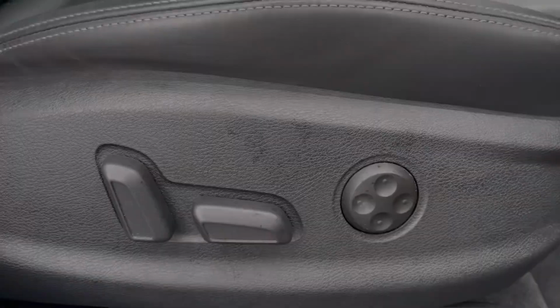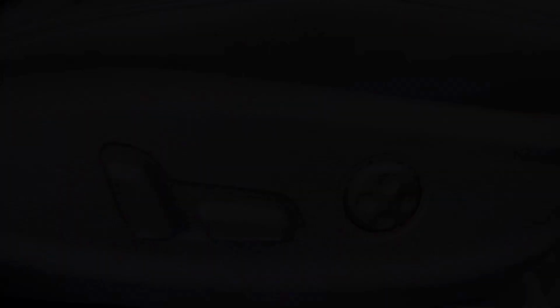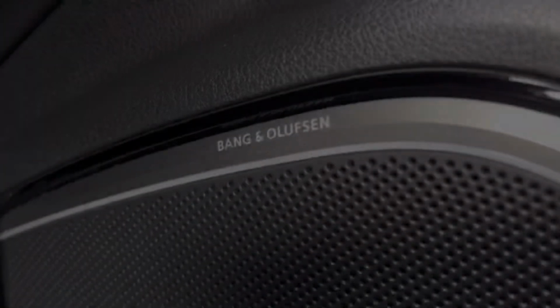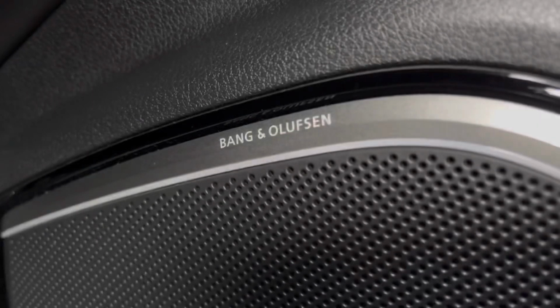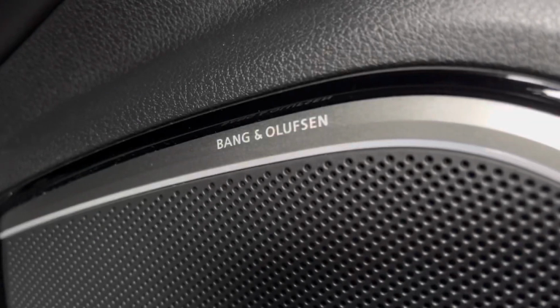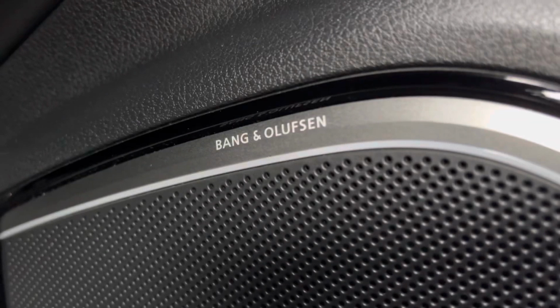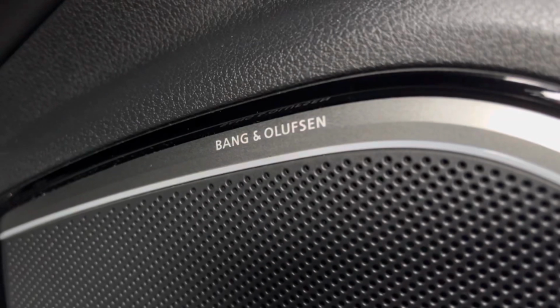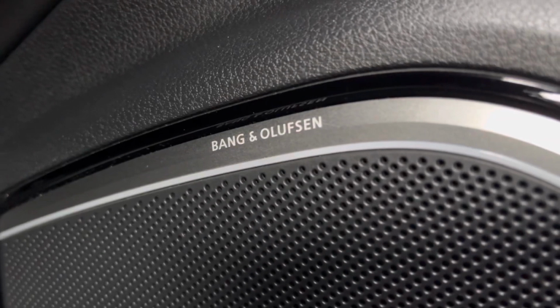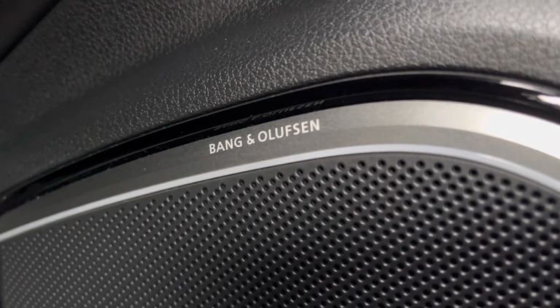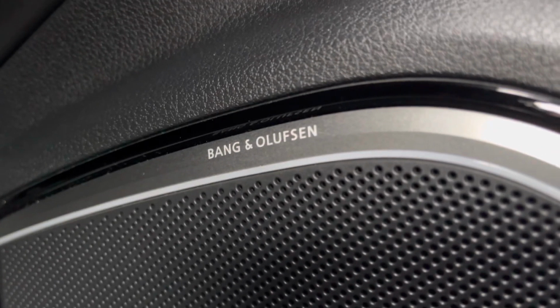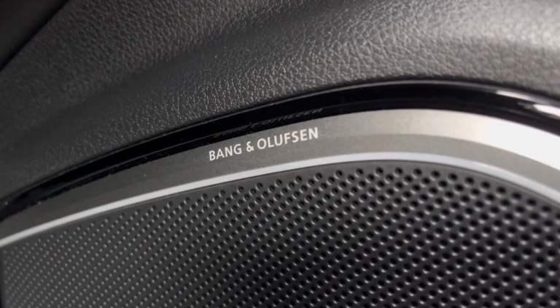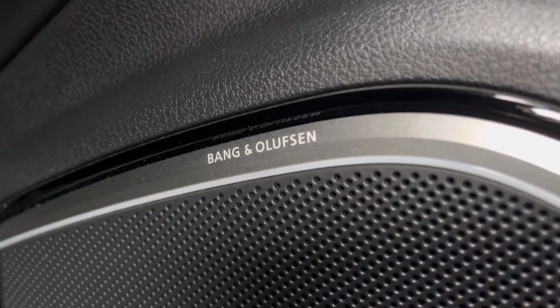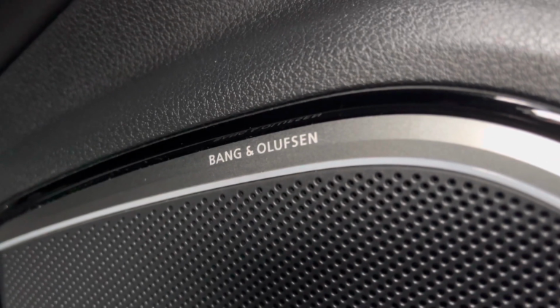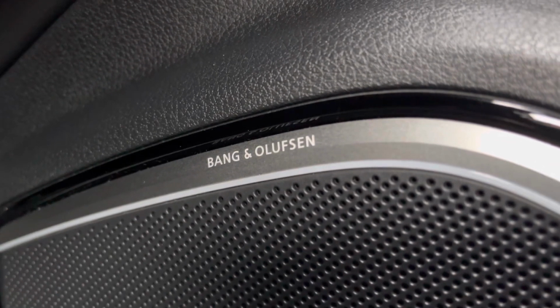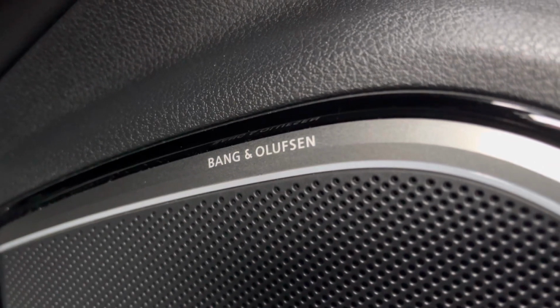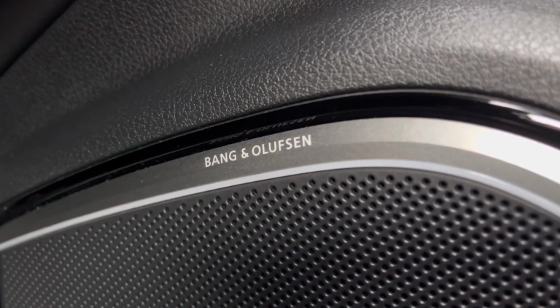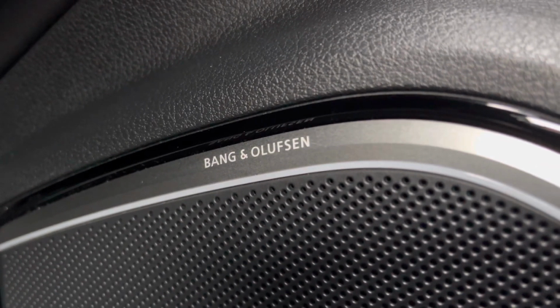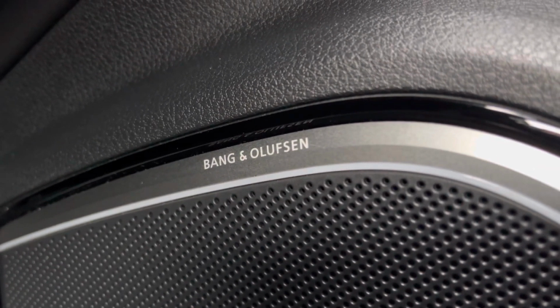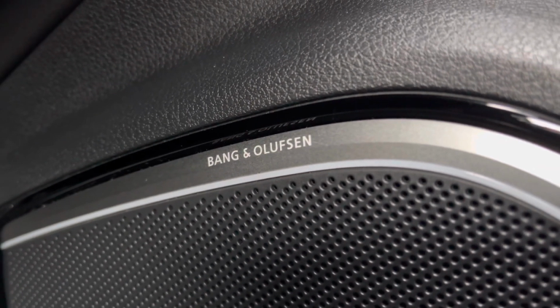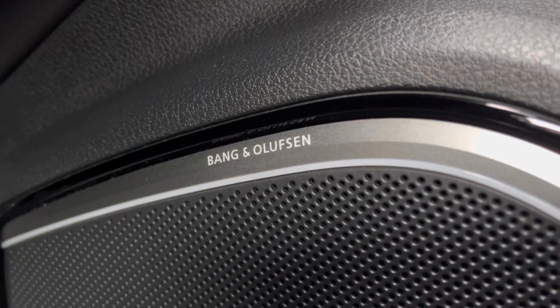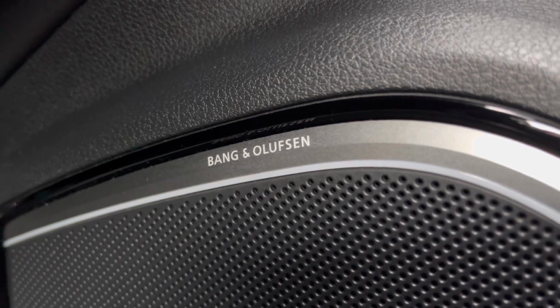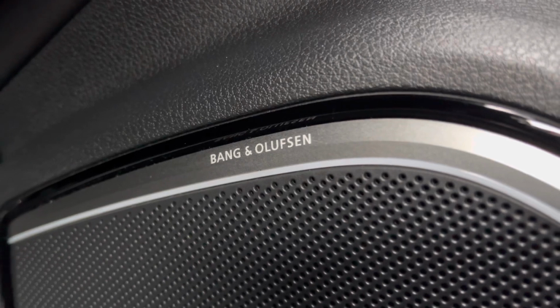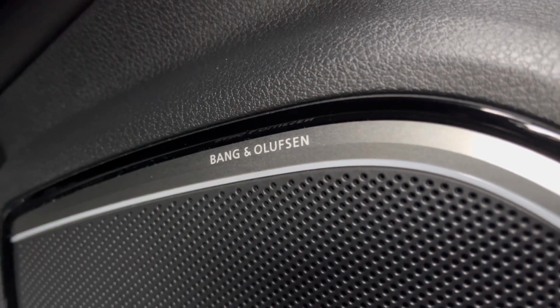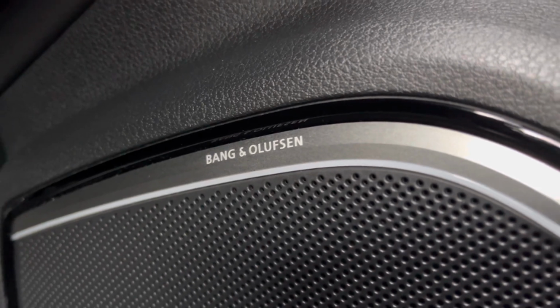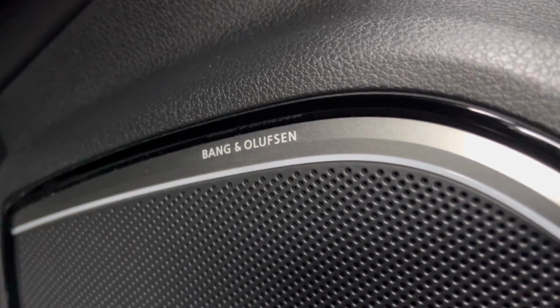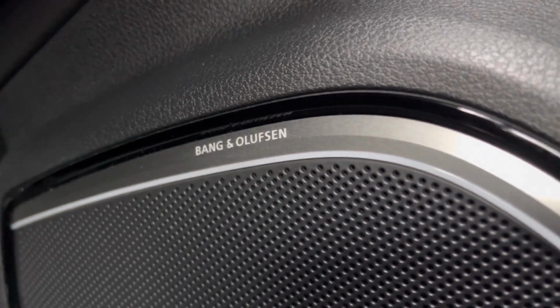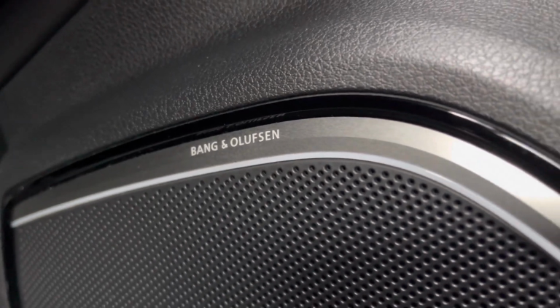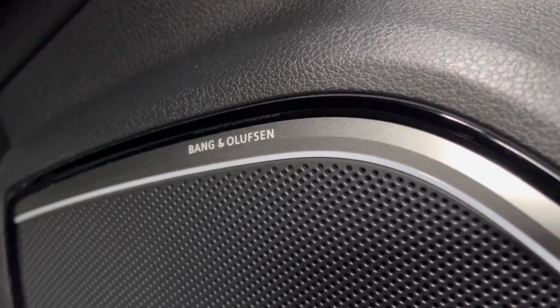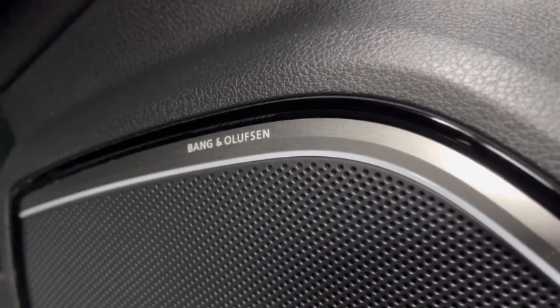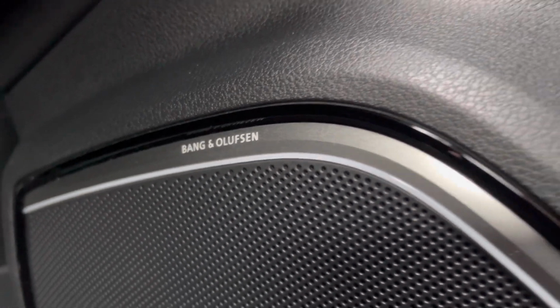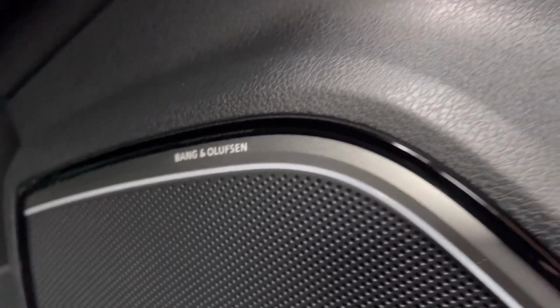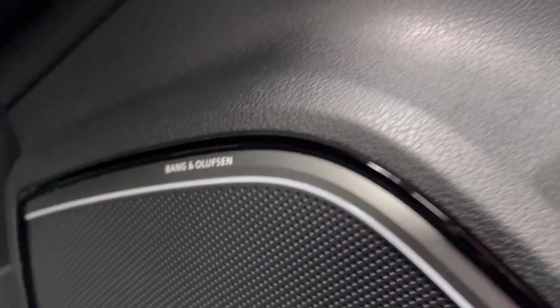Another optional extra on this vehicle is the Comfort and Sound Pack, which includes the Bang & Olufsen sound system. It sounds fantastic throughout the vehicle.